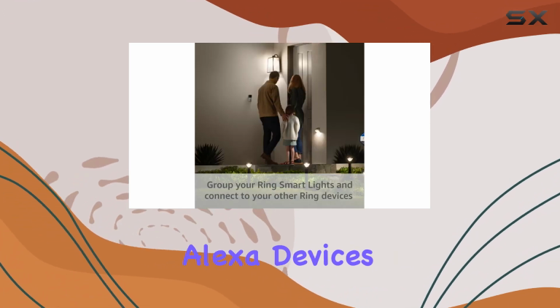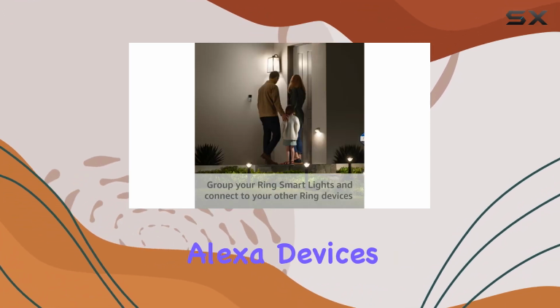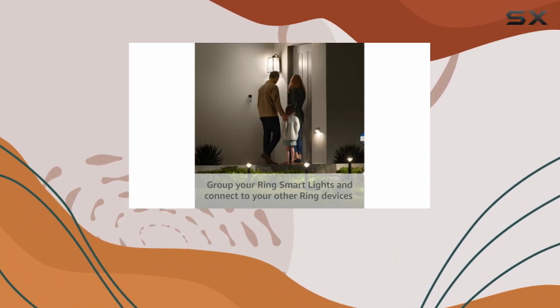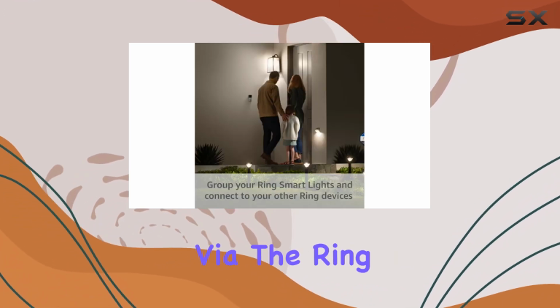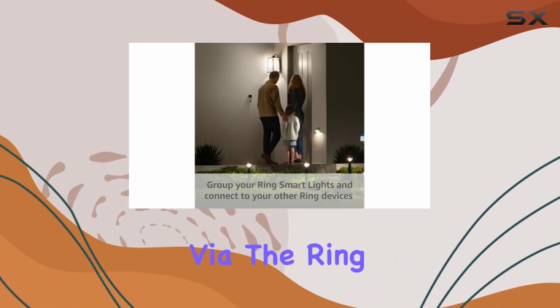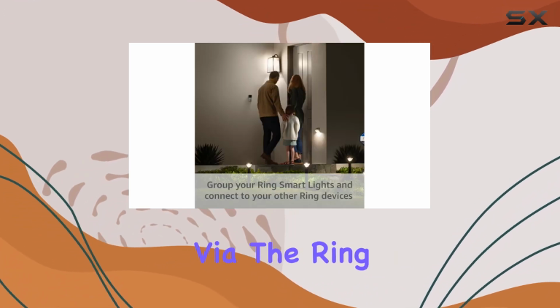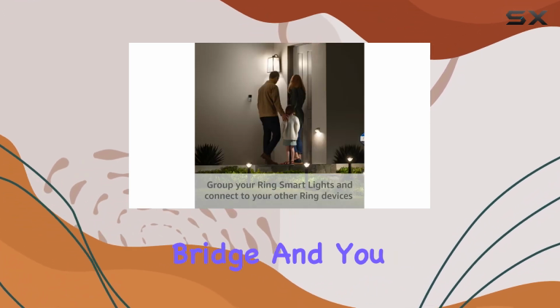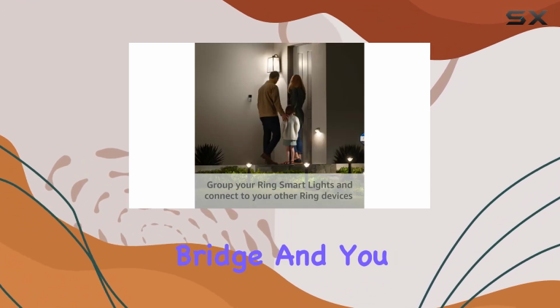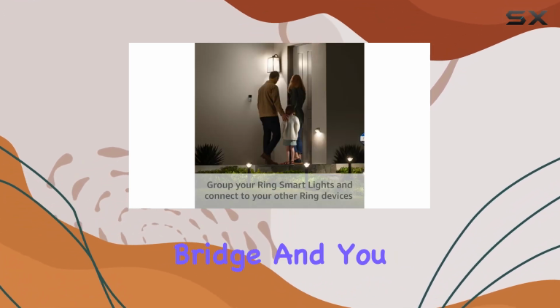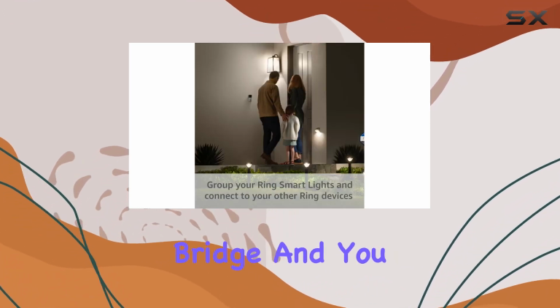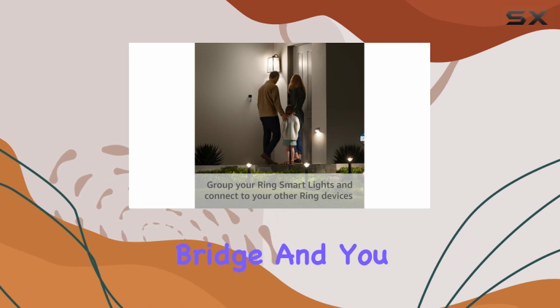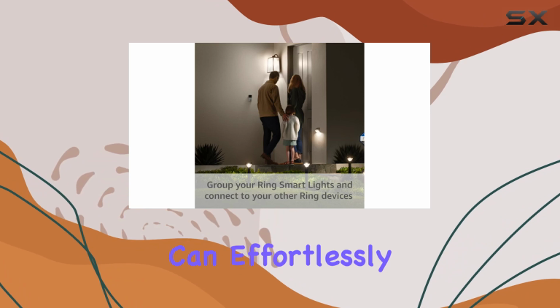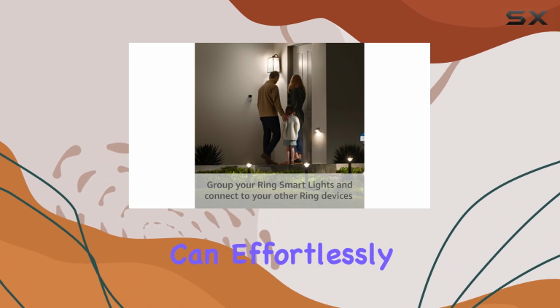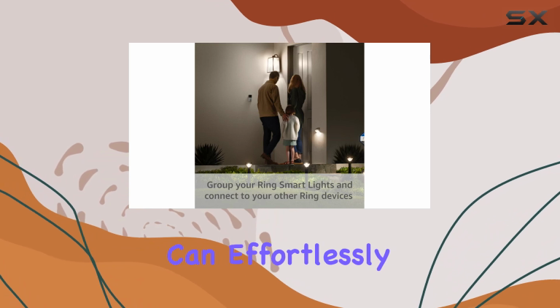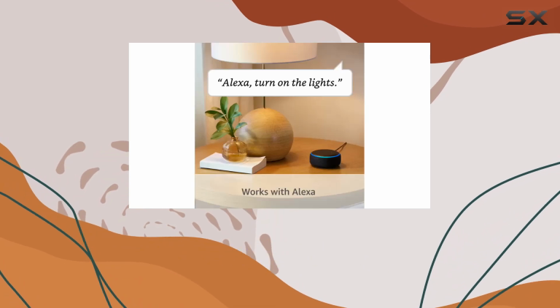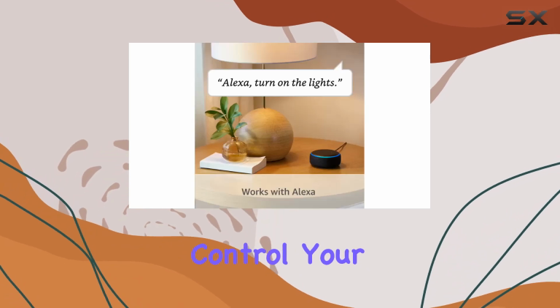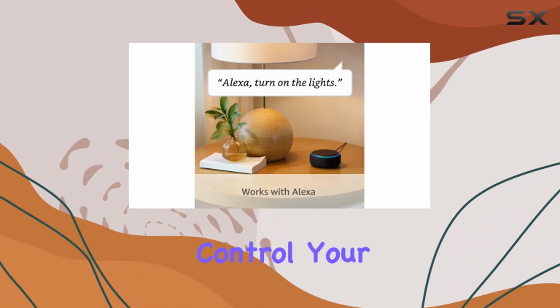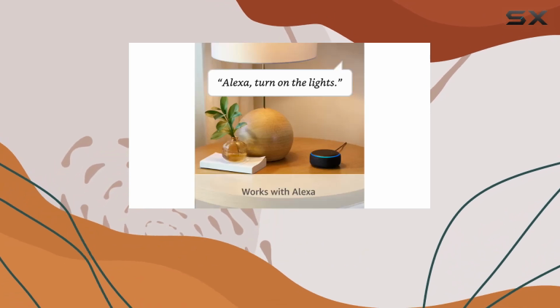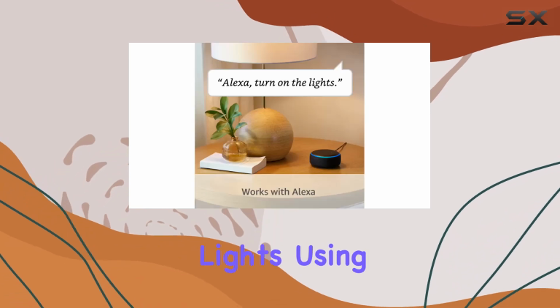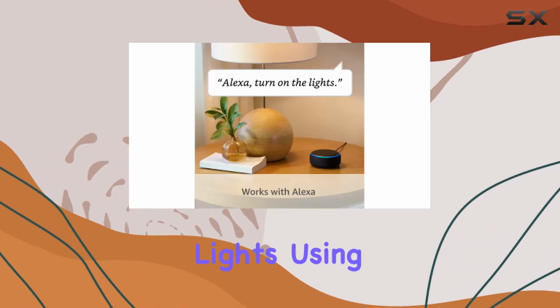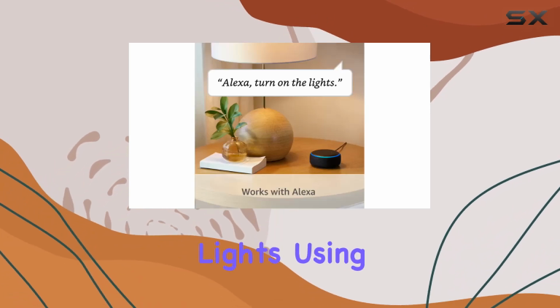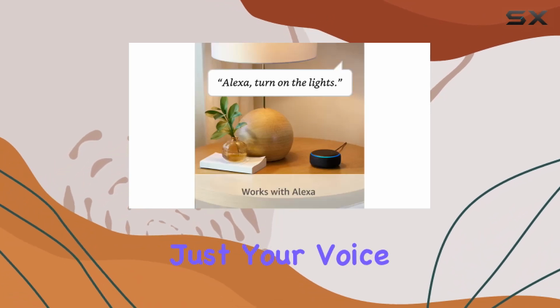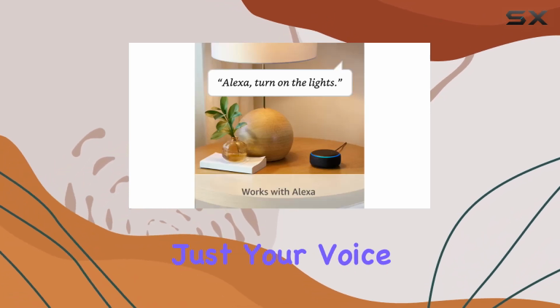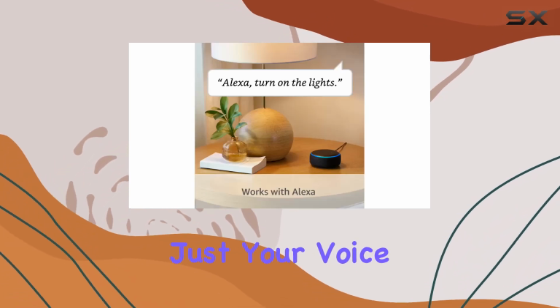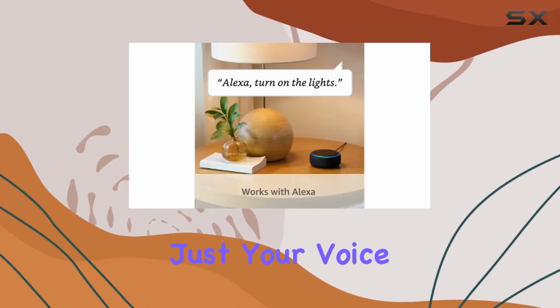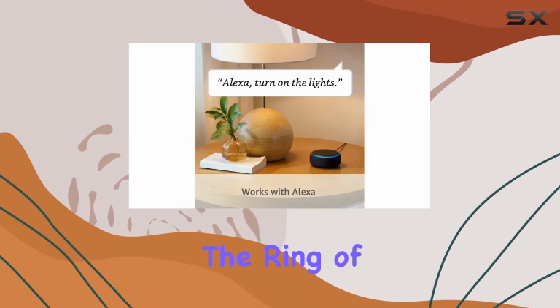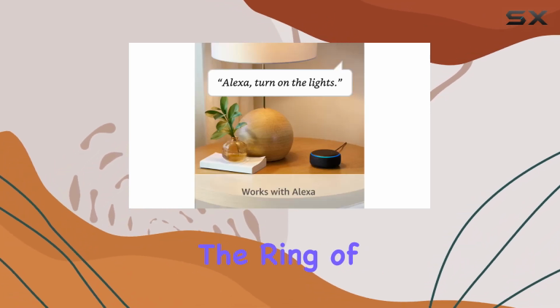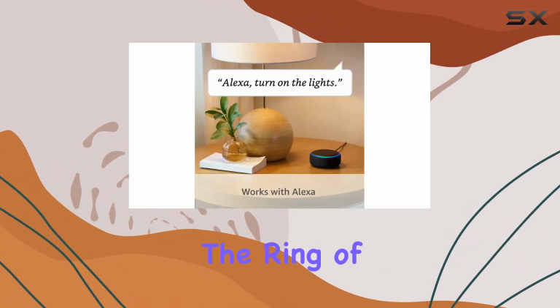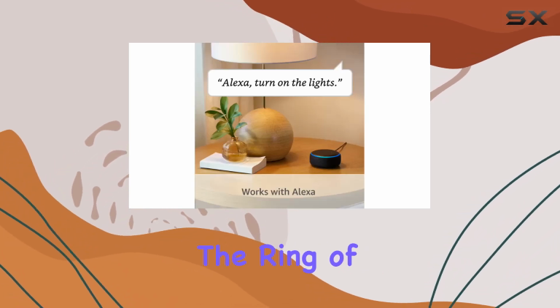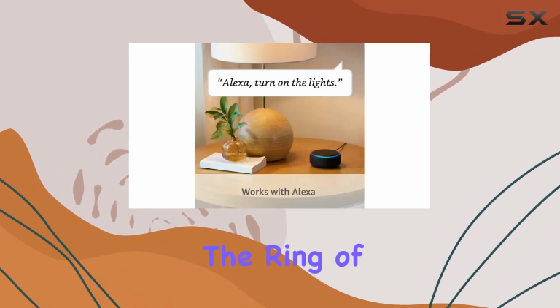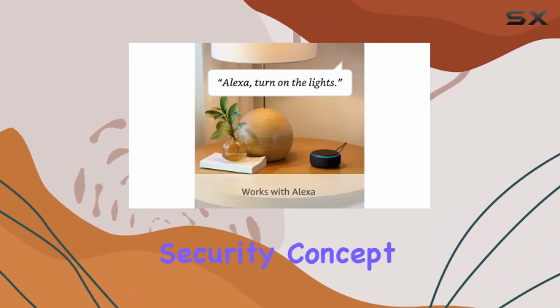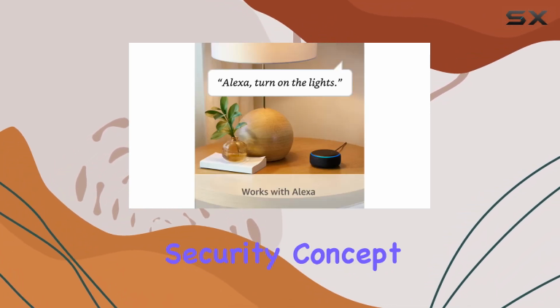For those with Alexa-enabled devices, the integration is seamless. Pair the Ring A19 with select Alexa devices via the Ring Bridge and you can effortlessly control your lights using just your voice.